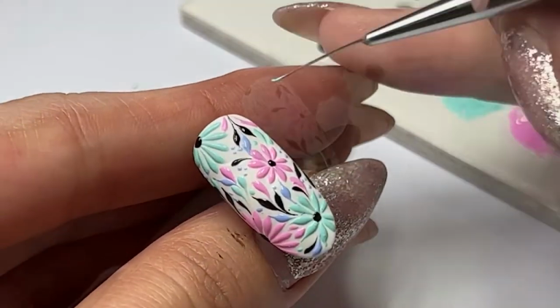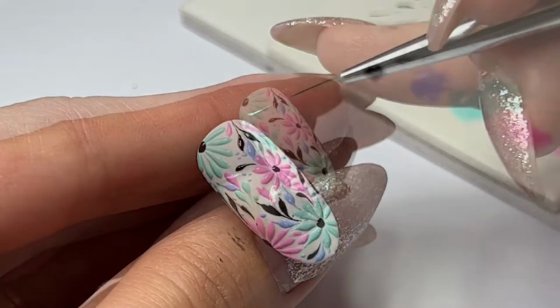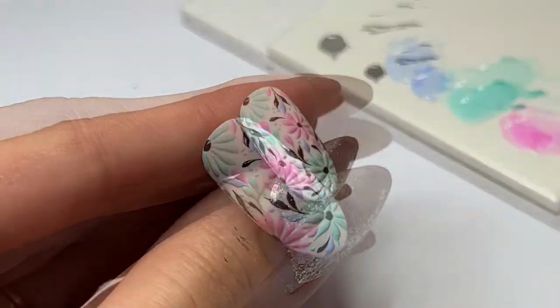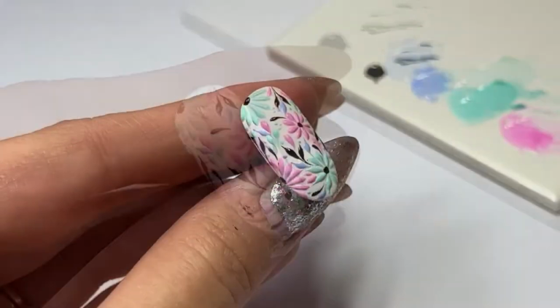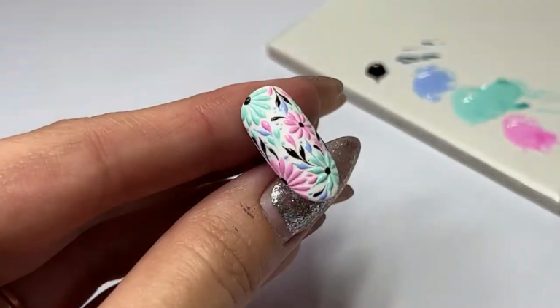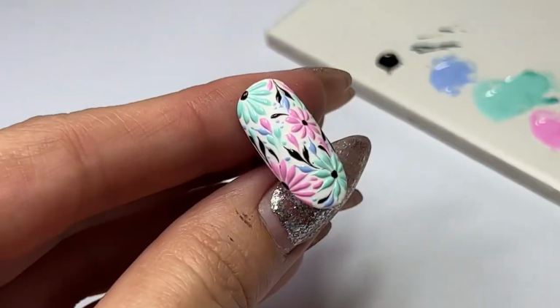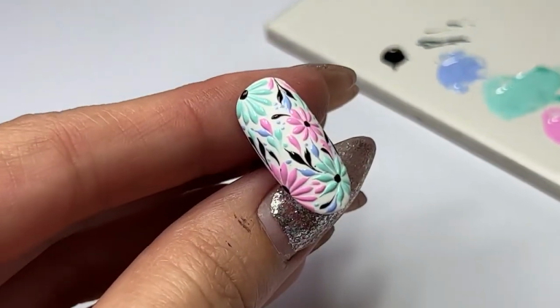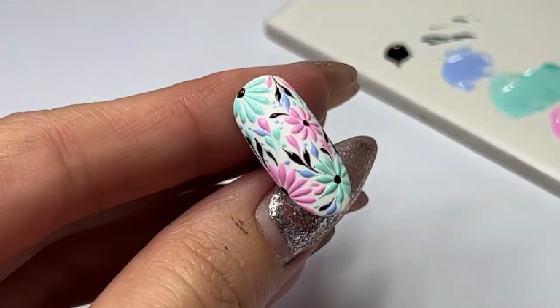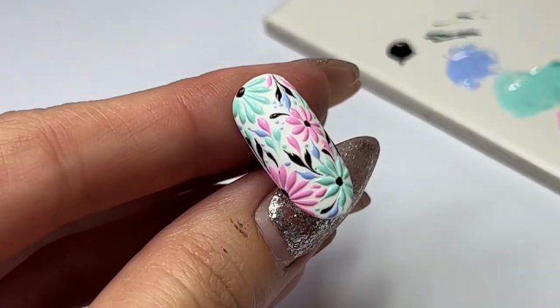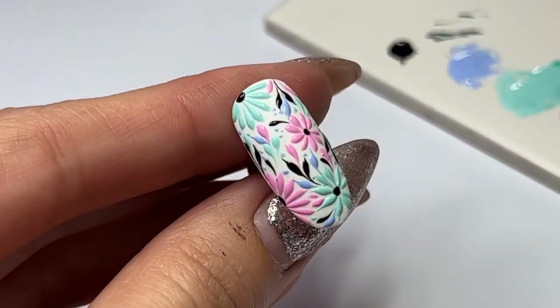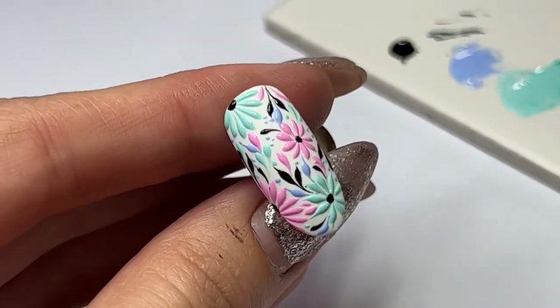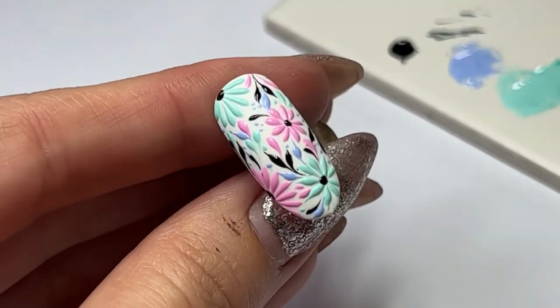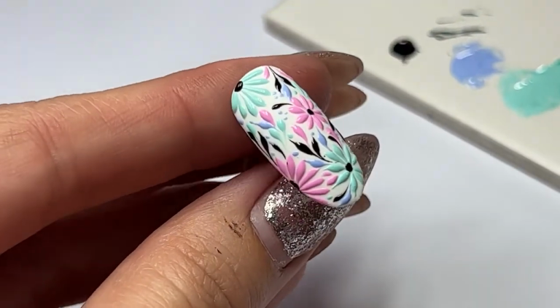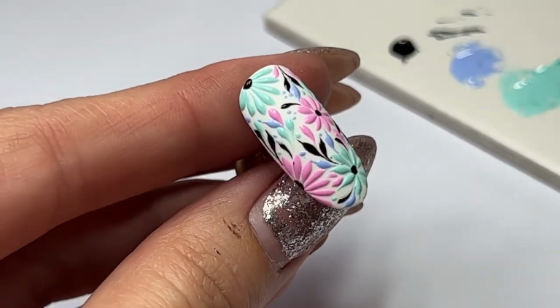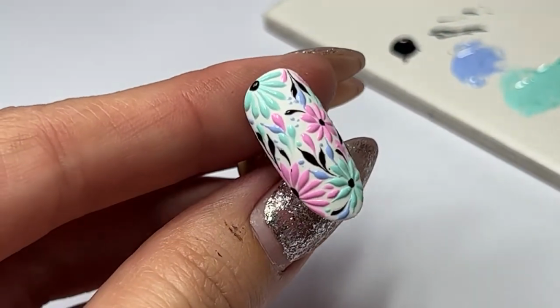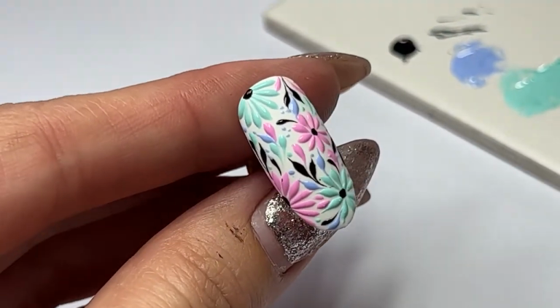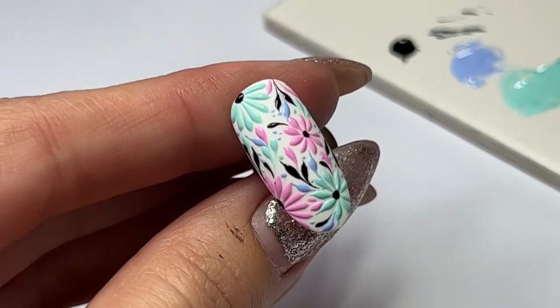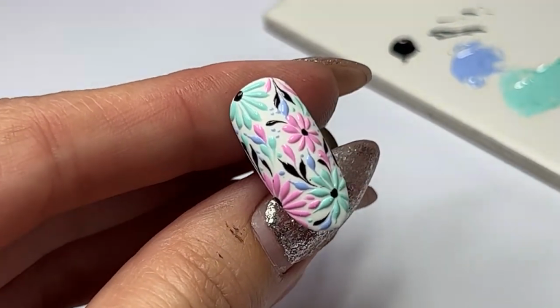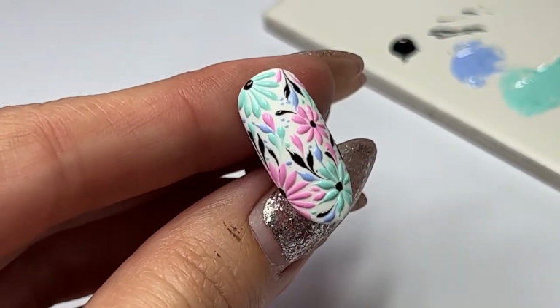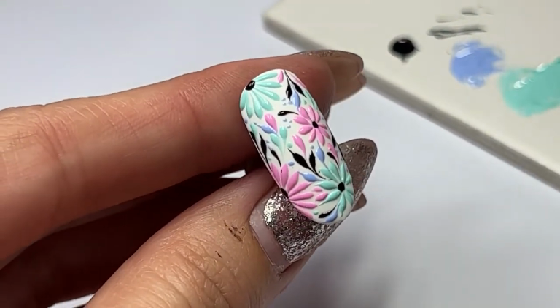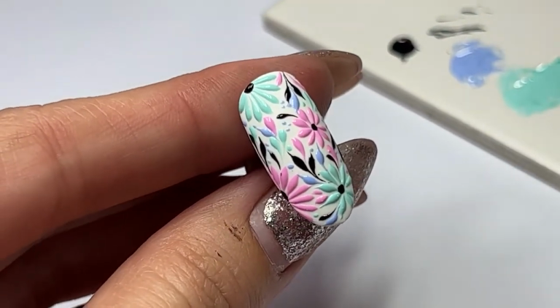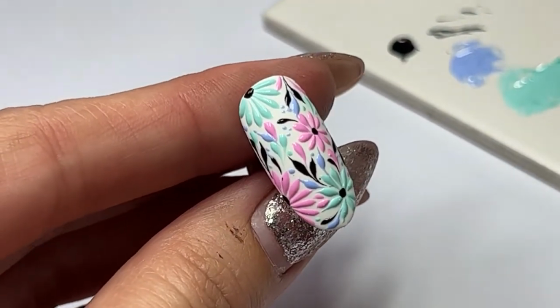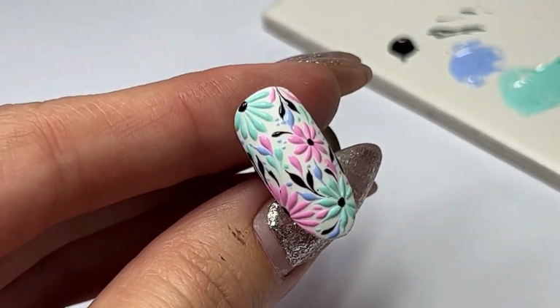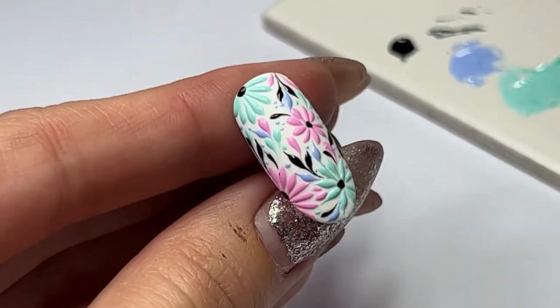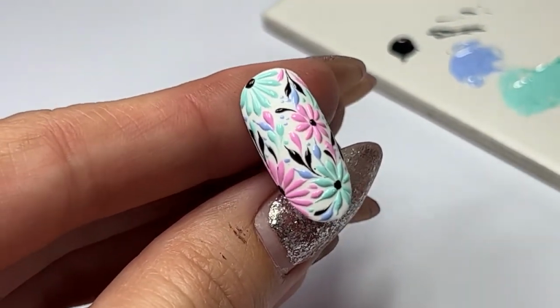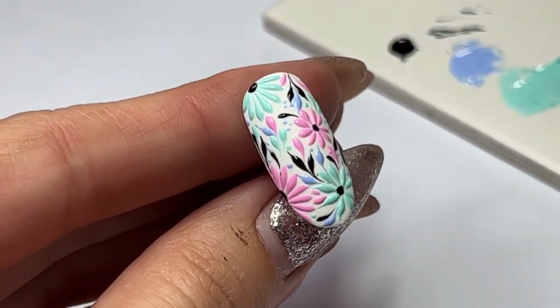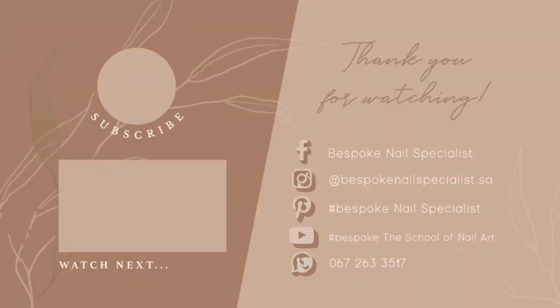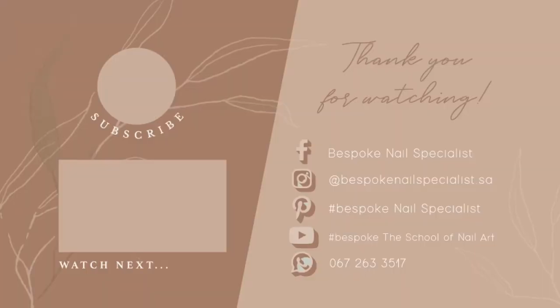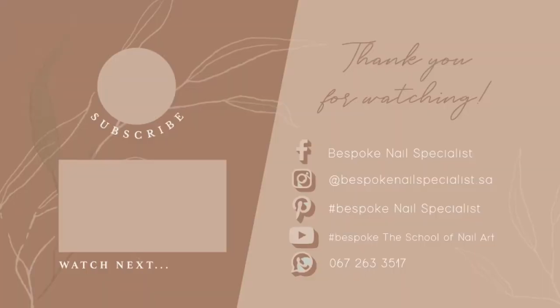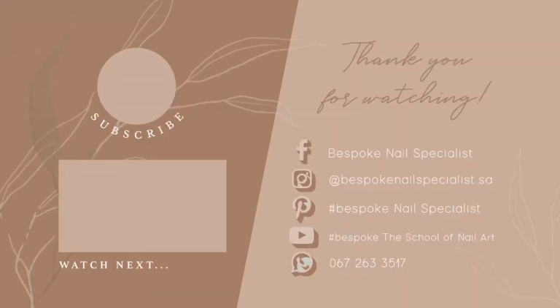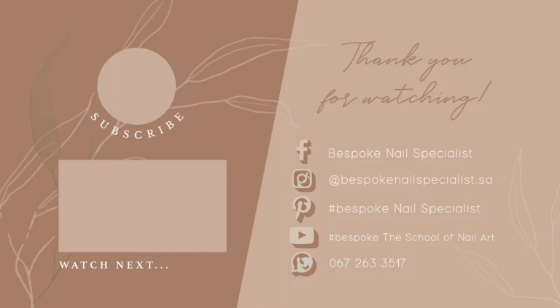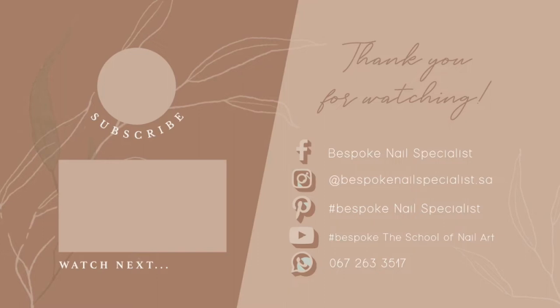If you have not yet, please give this video a like and subscribe for many more nail art tutorials.